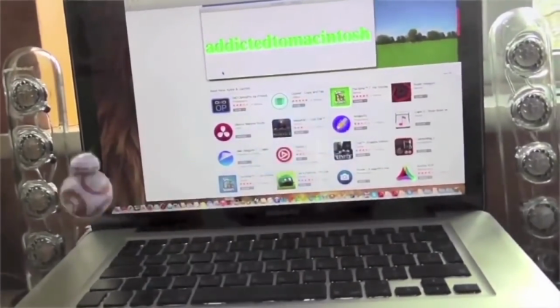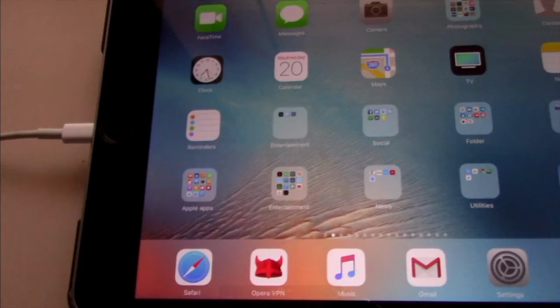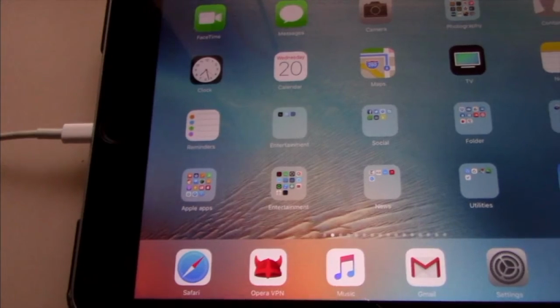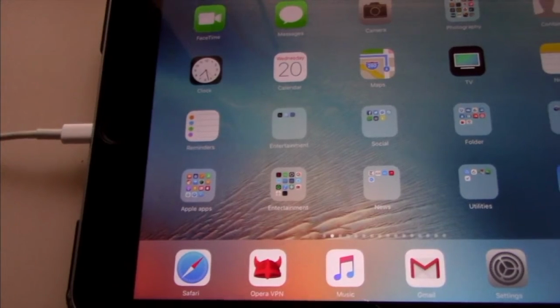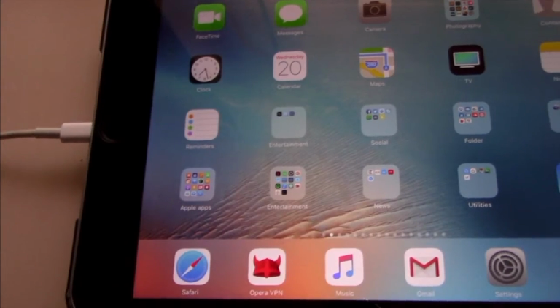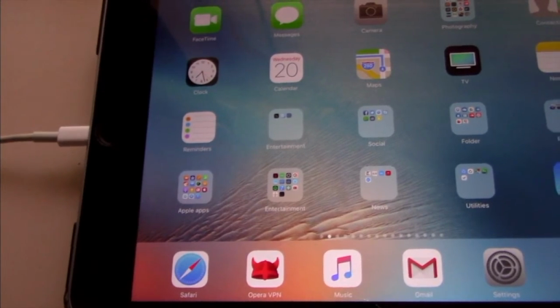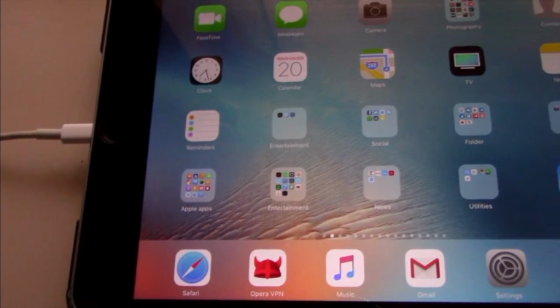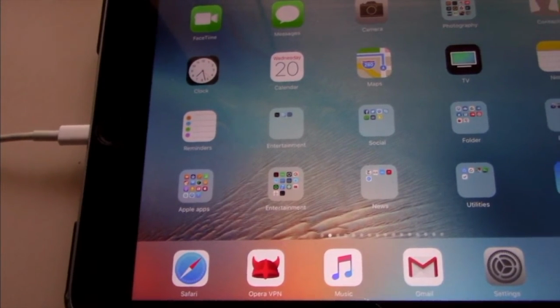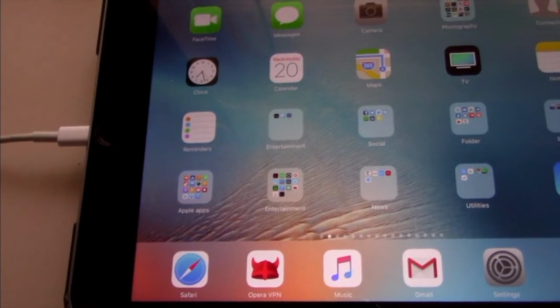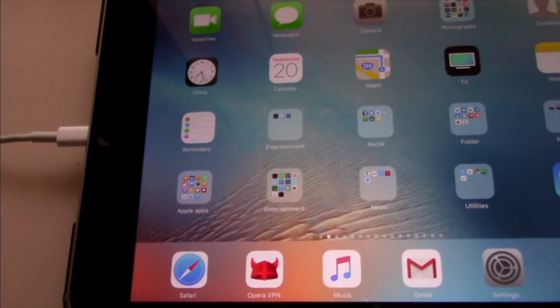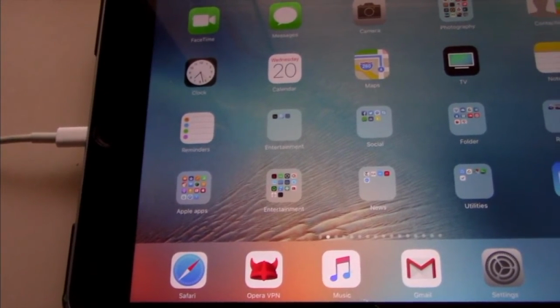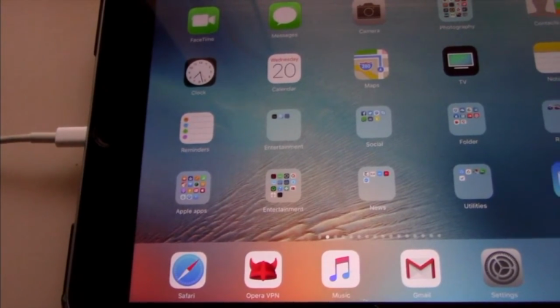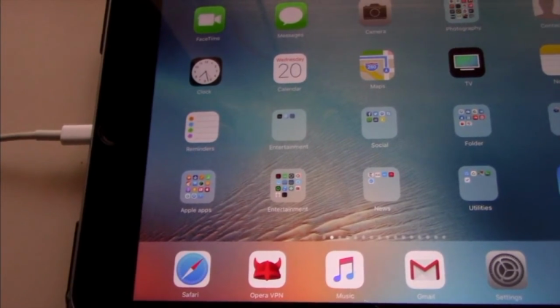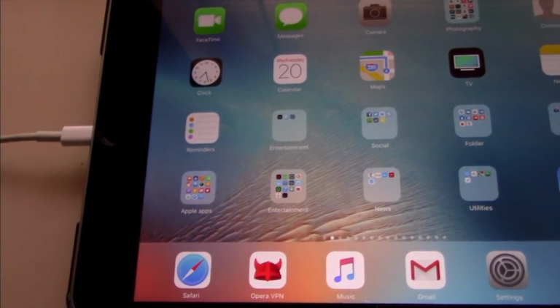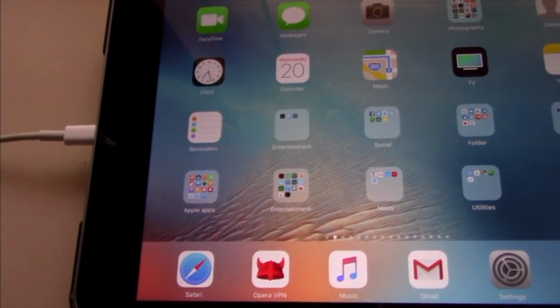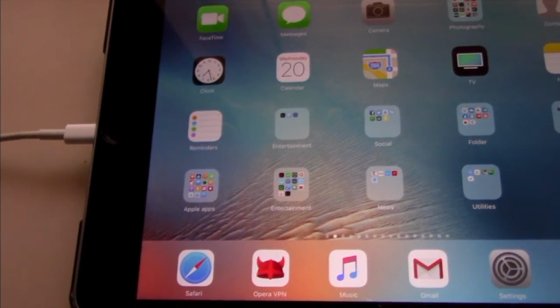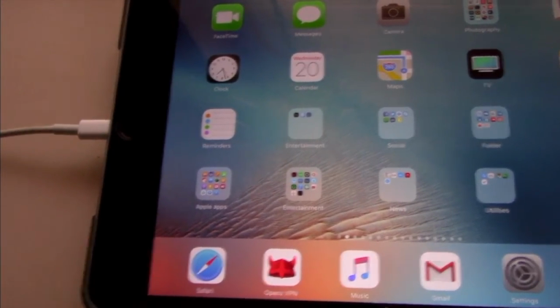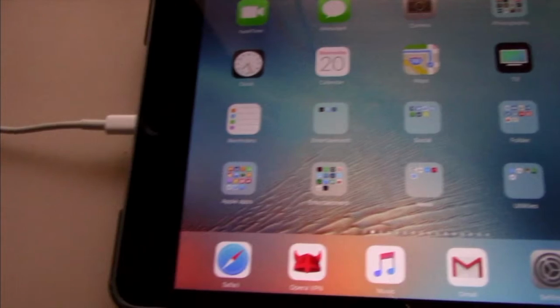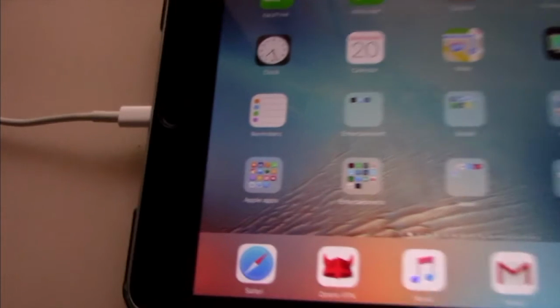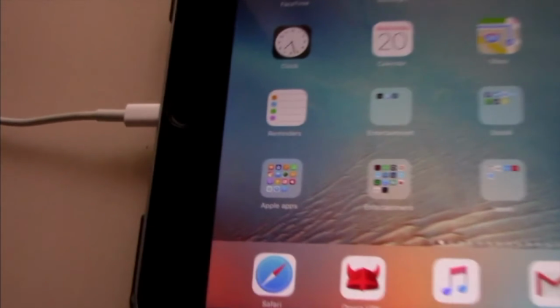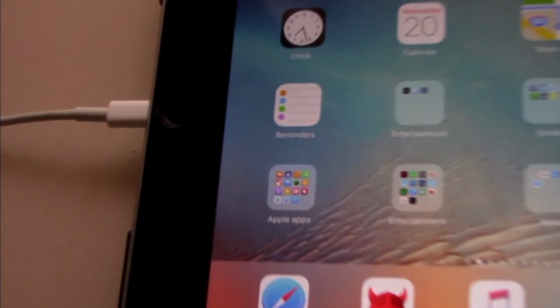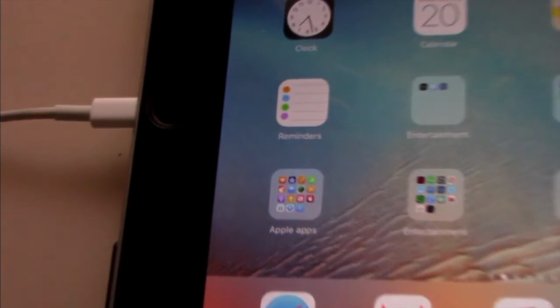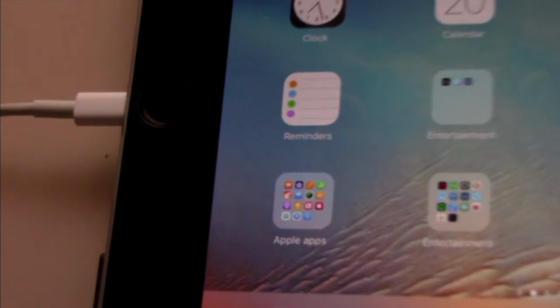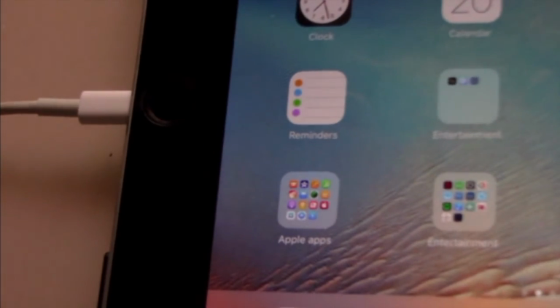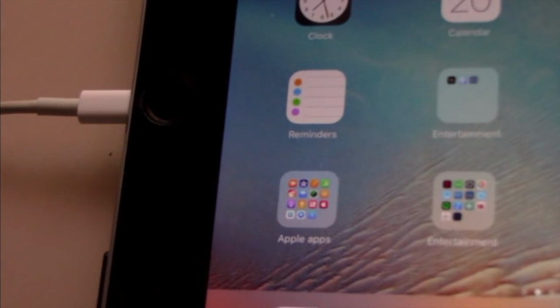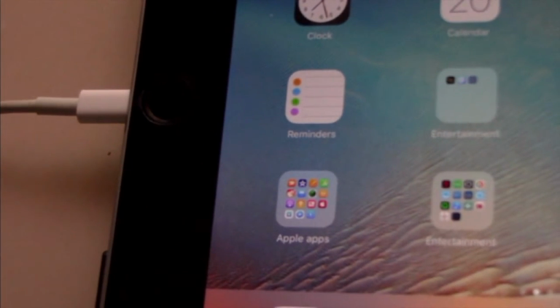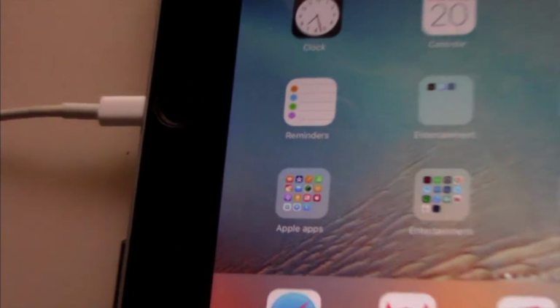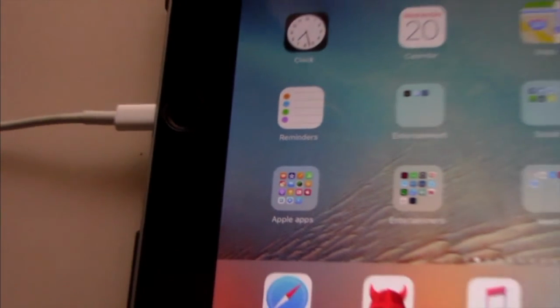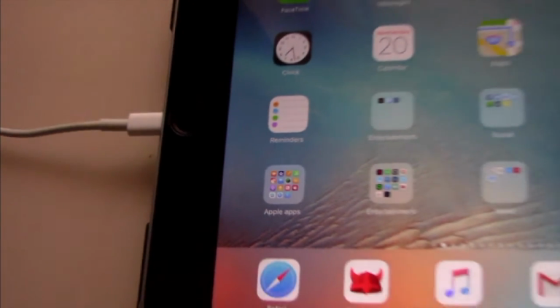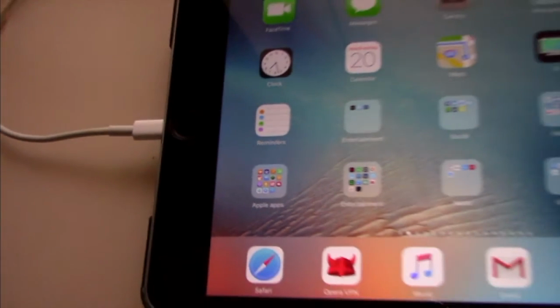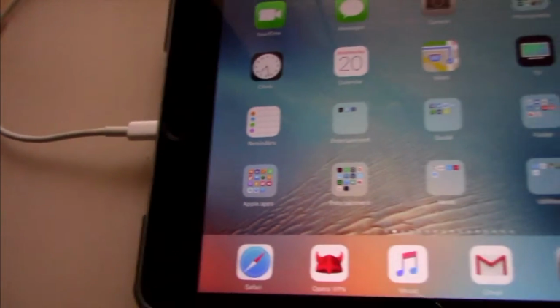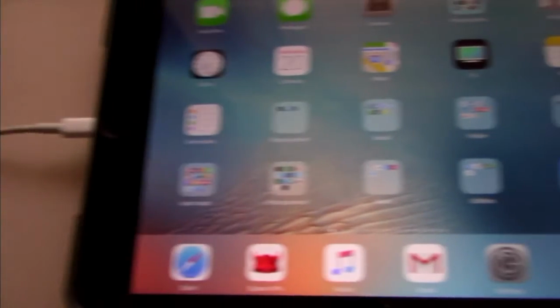Hi, I will show you how to update an iPad or iPhone to iOS 11.0.2.